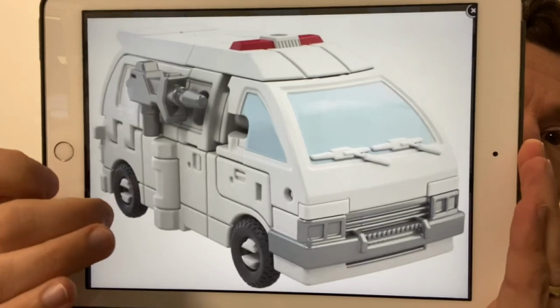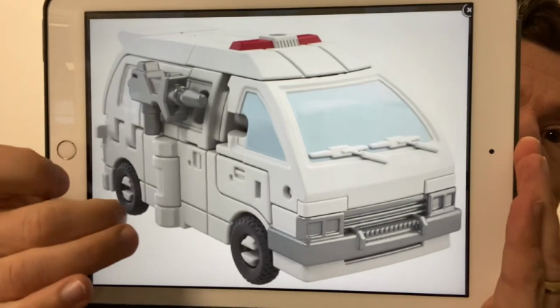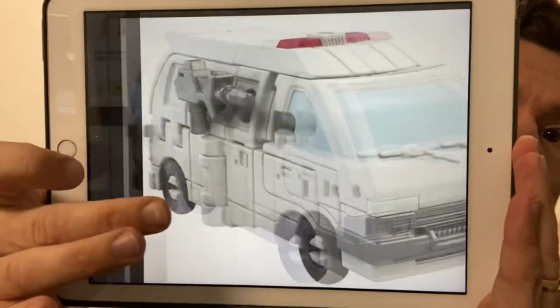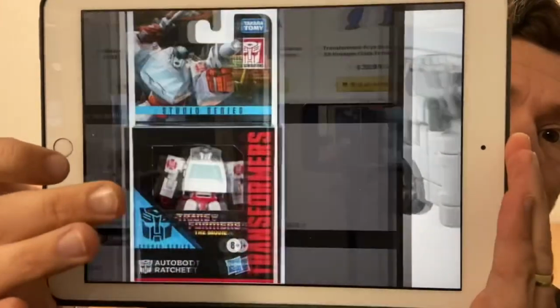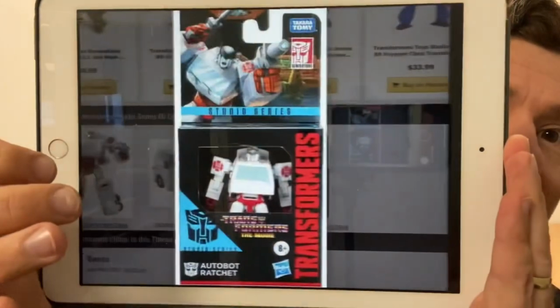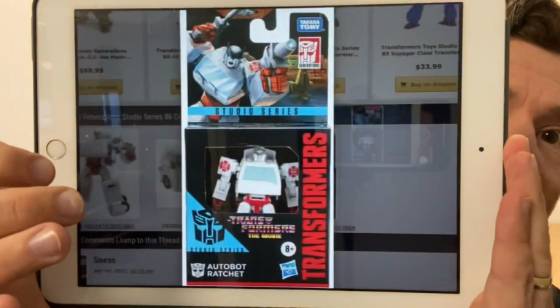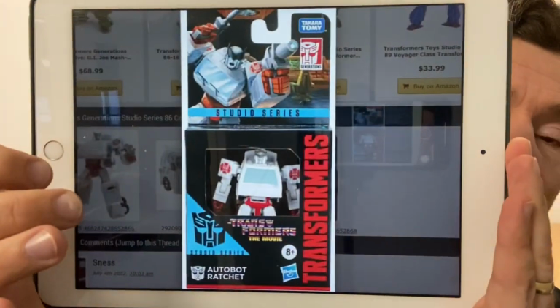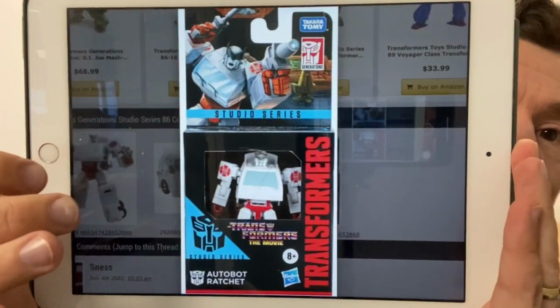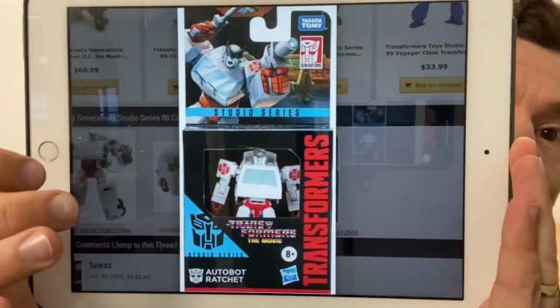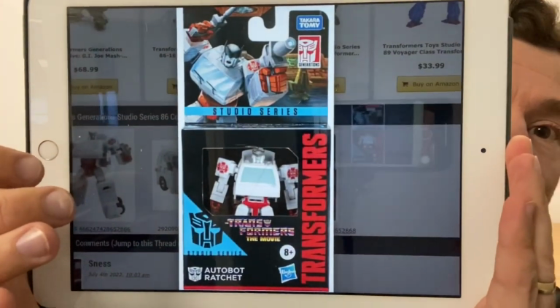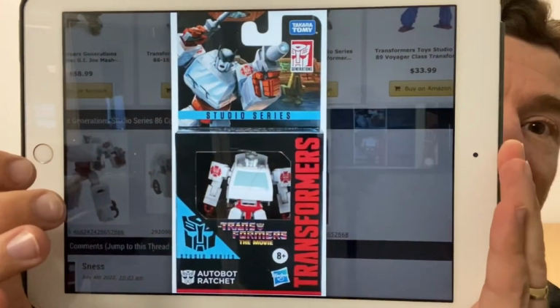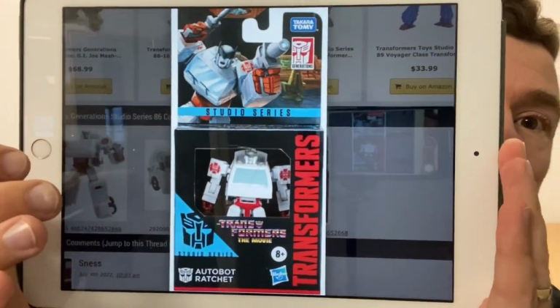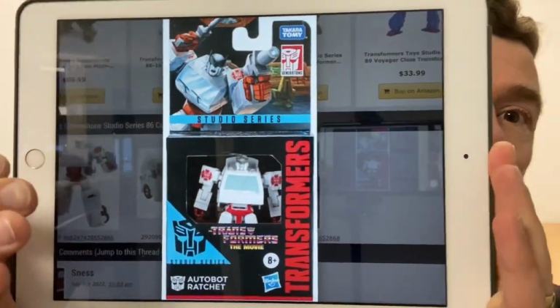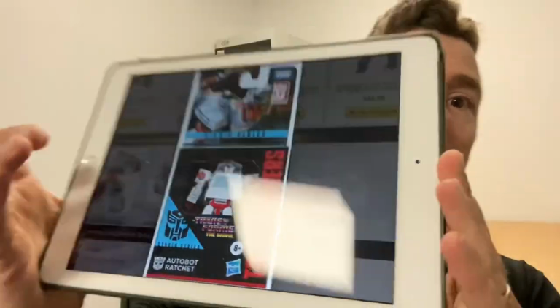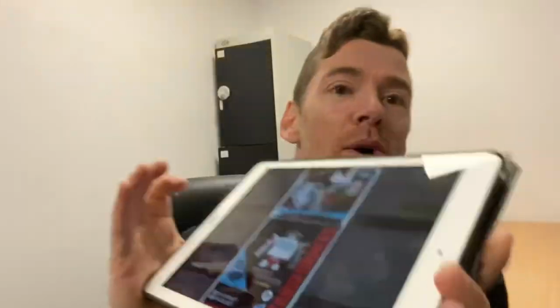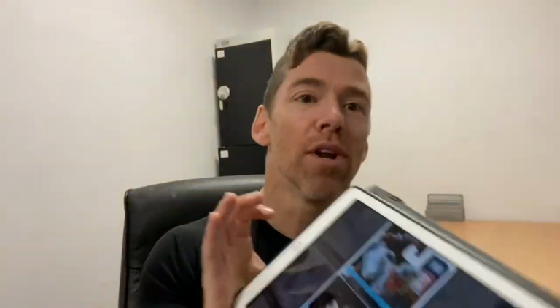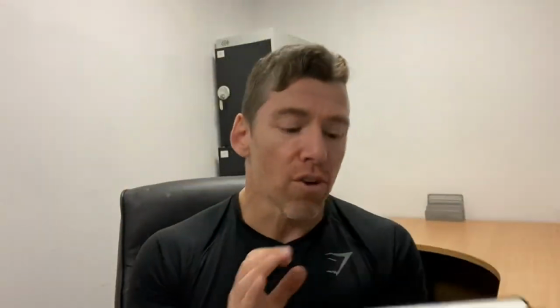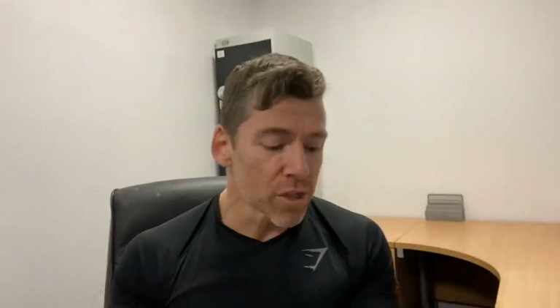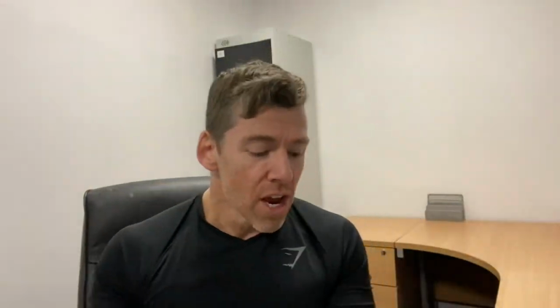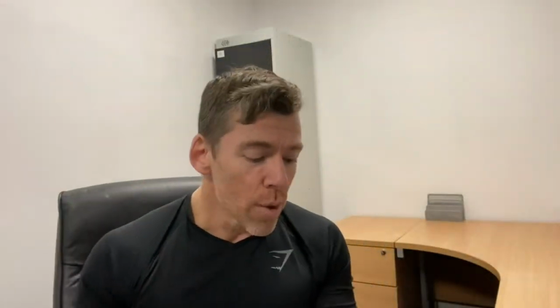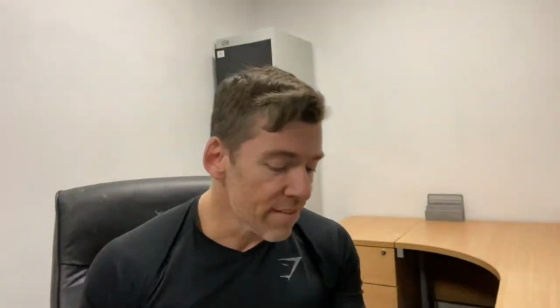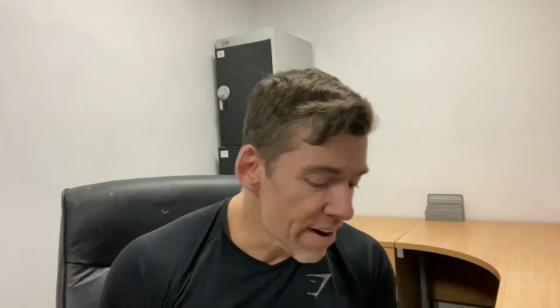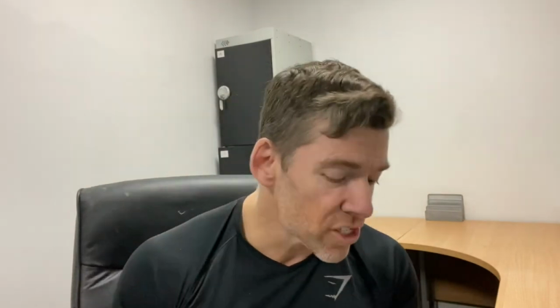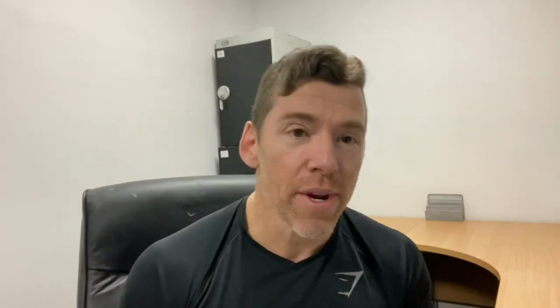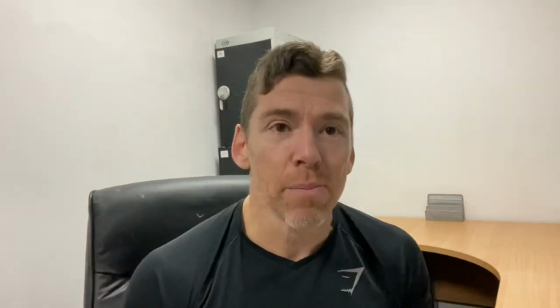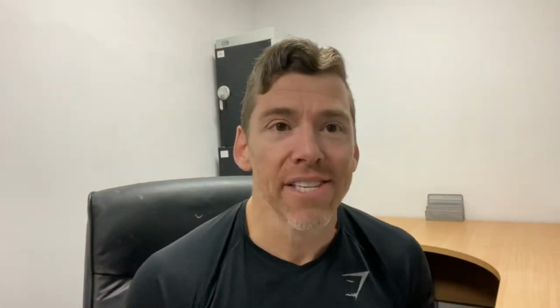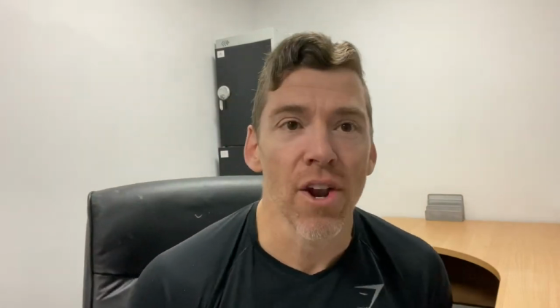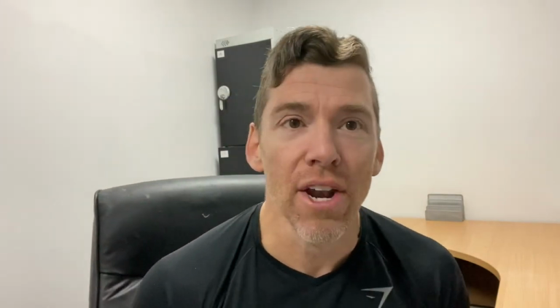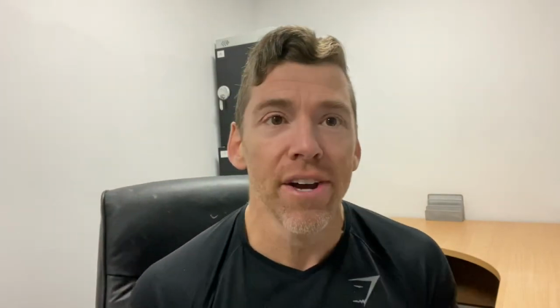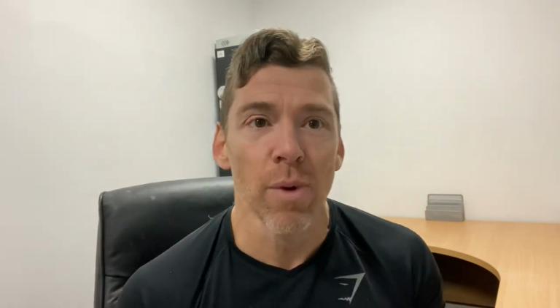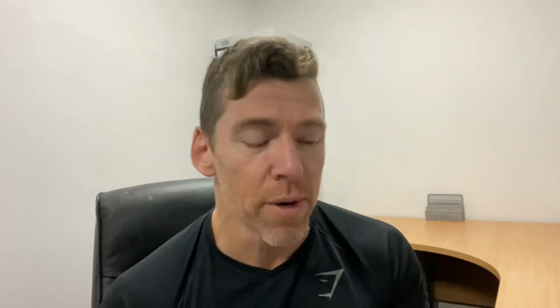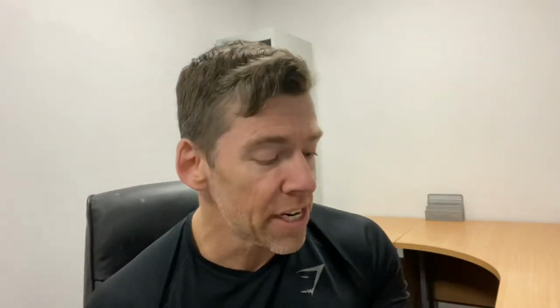This is all over social media at the moment - I took these pictures from TFW 2005. He looks so cool, and of course we can very soon expect an Ironhide as well, I would imagine.